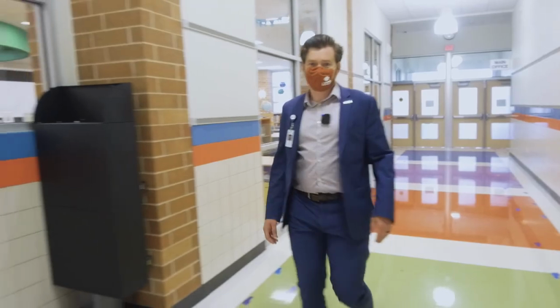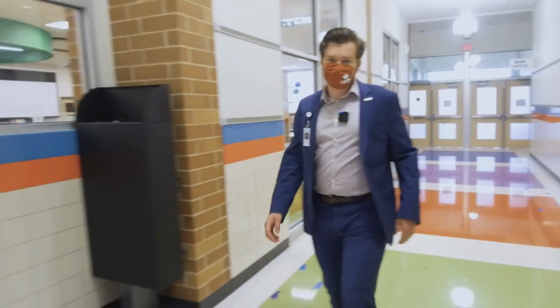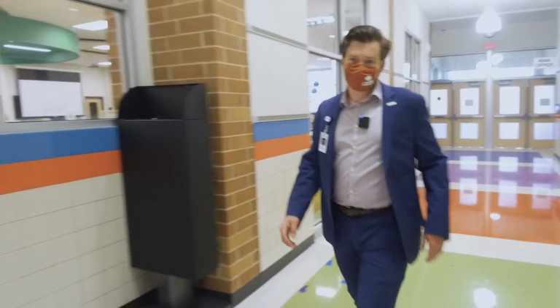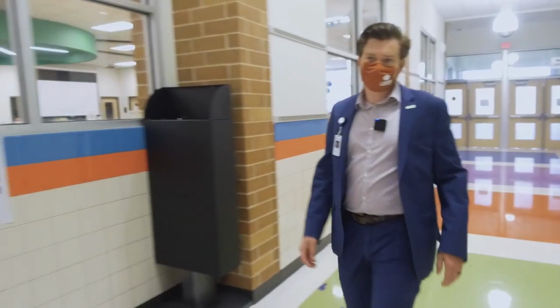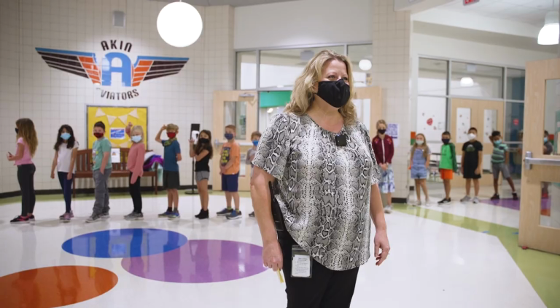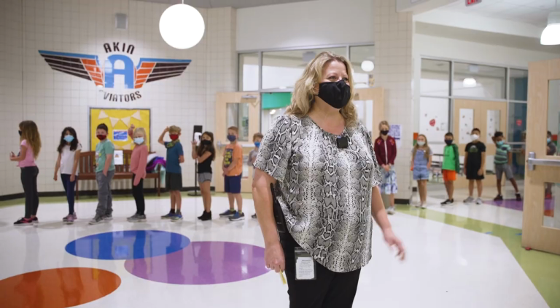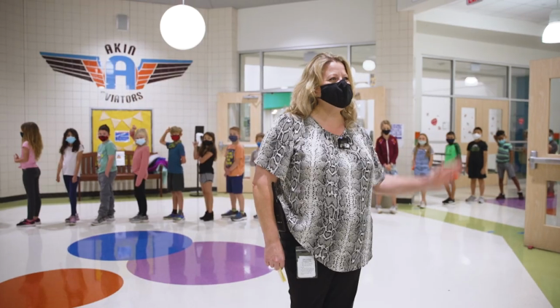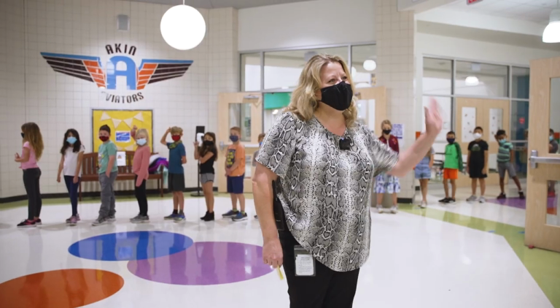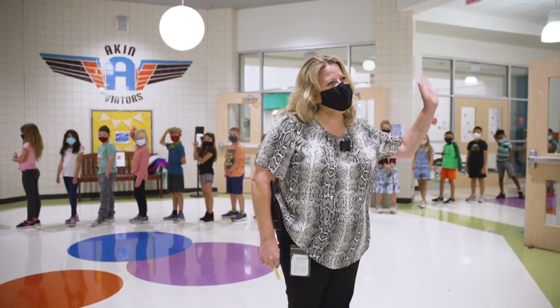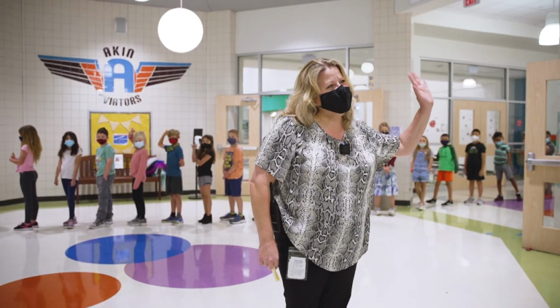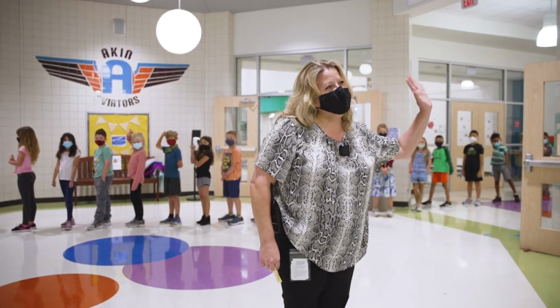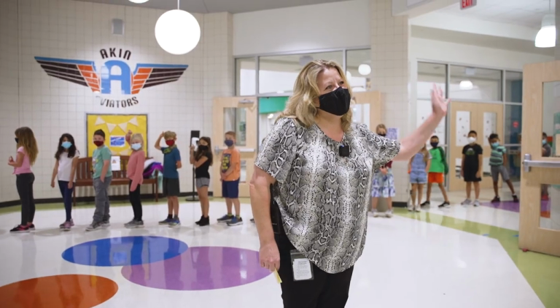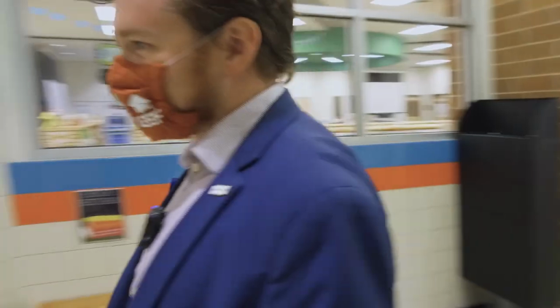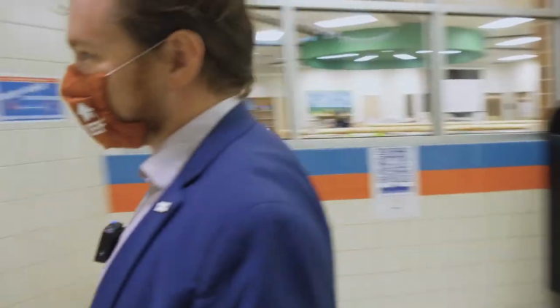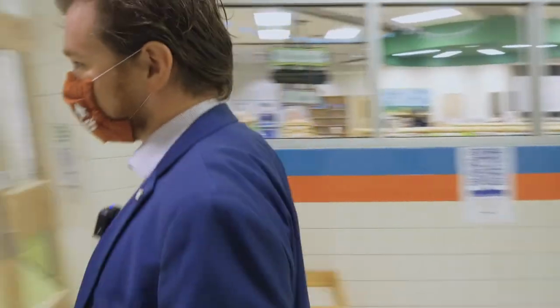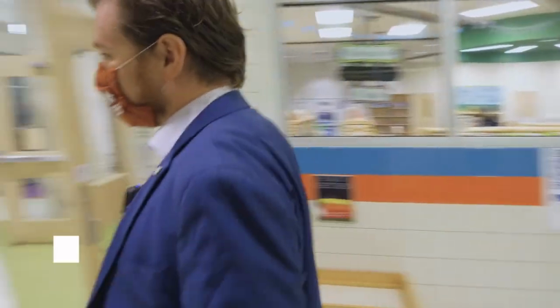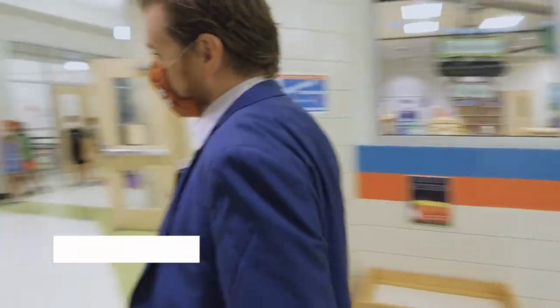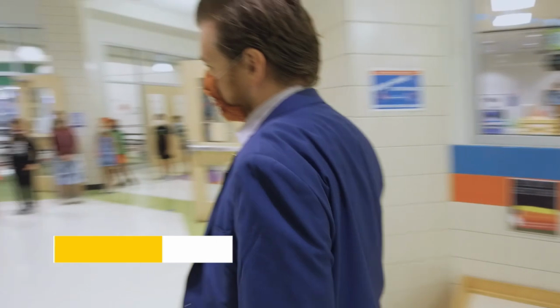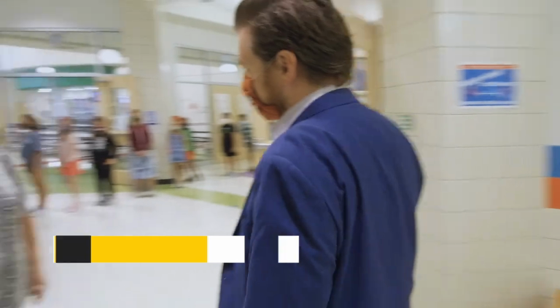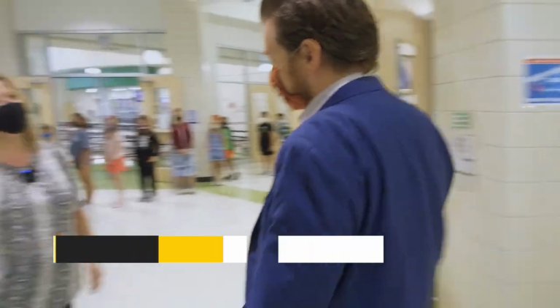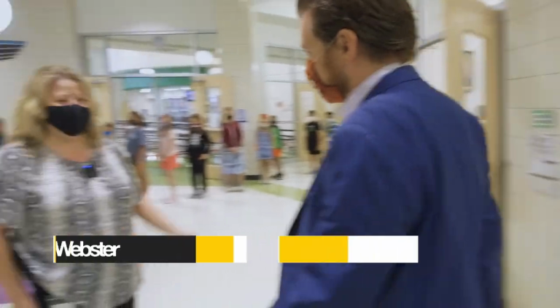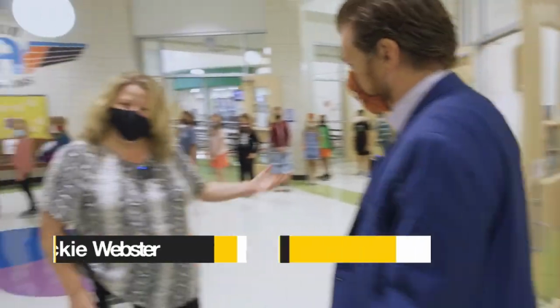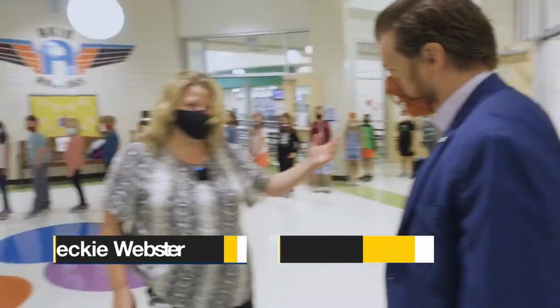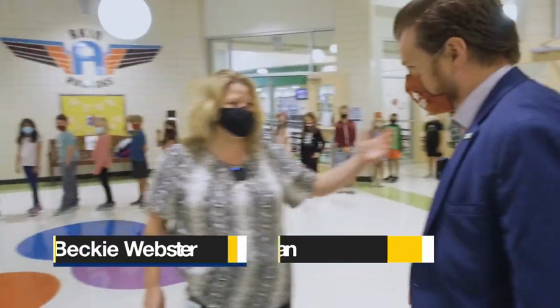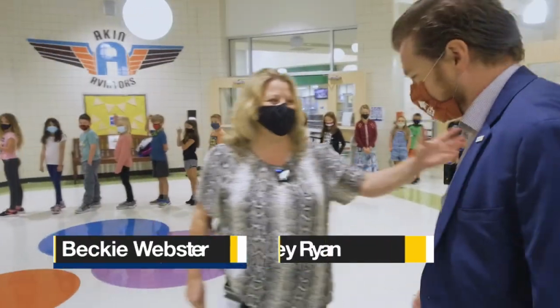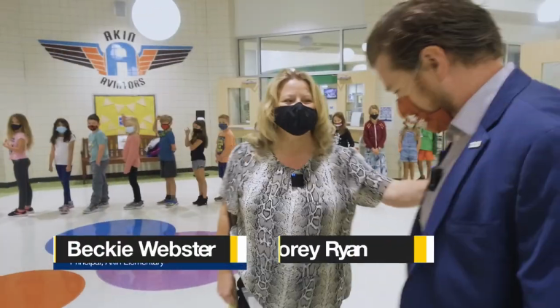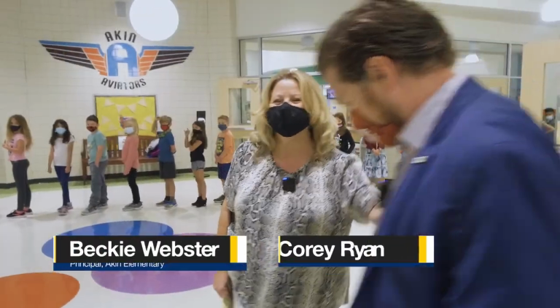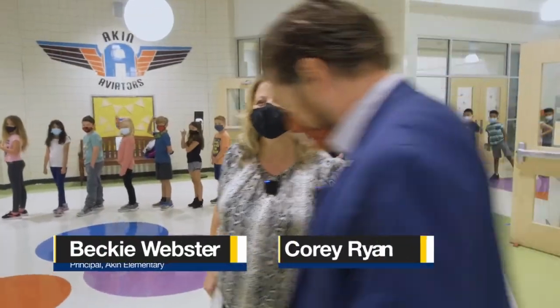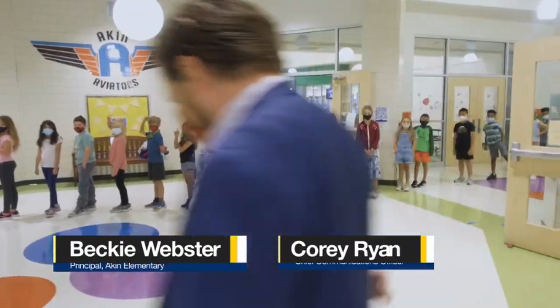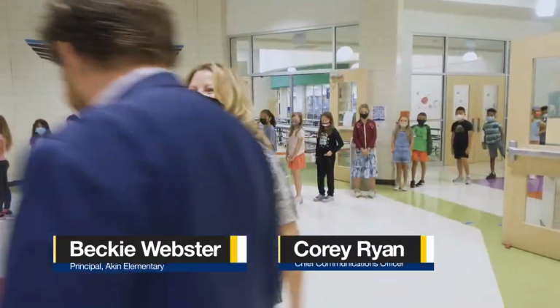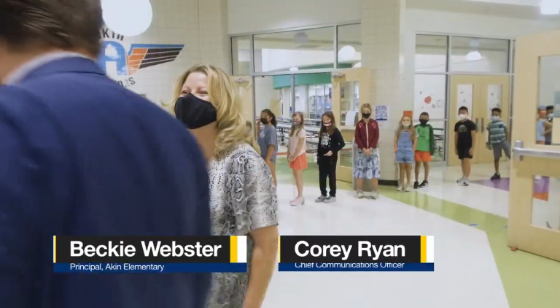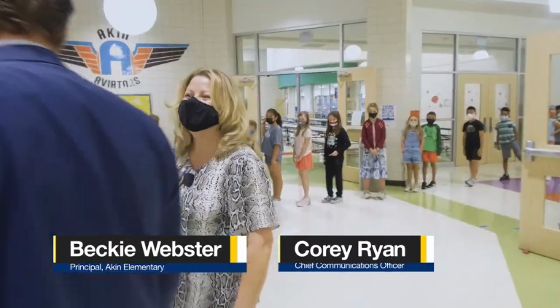Hi, Cory. Welcome to Aiken. Hey, let's go see some classrooms. Let's go. I'll show you around. Awesome.